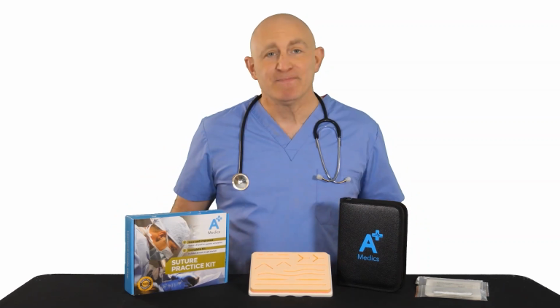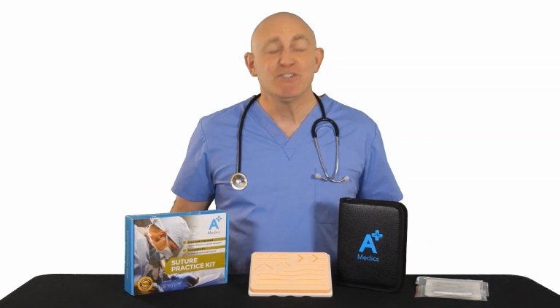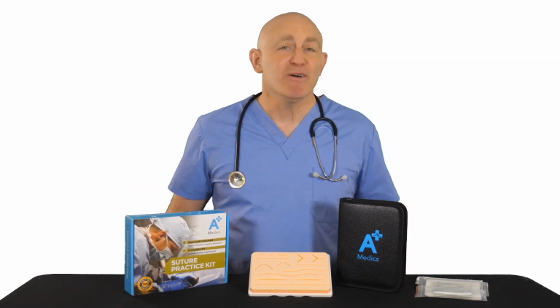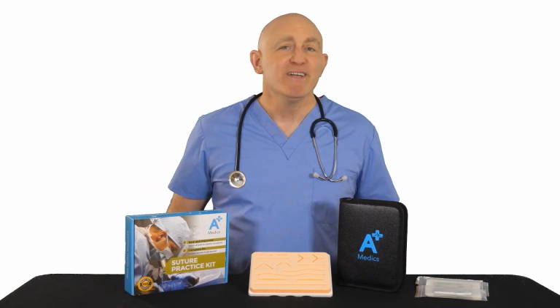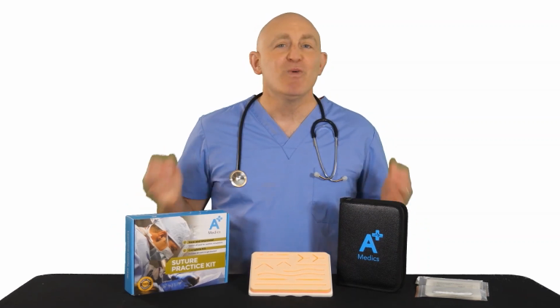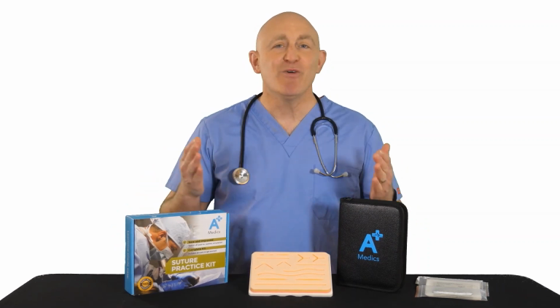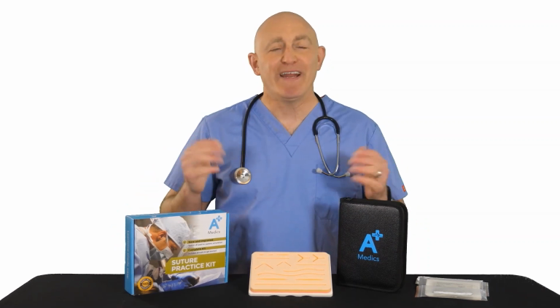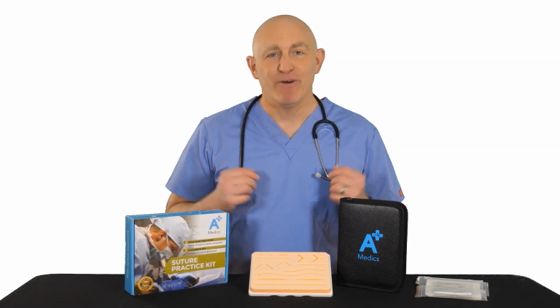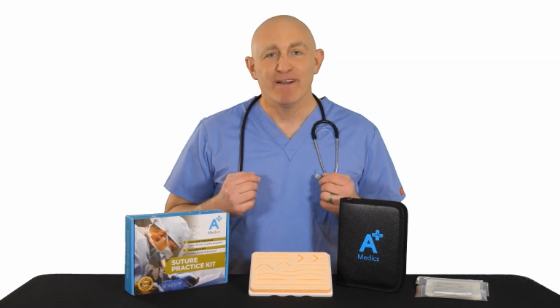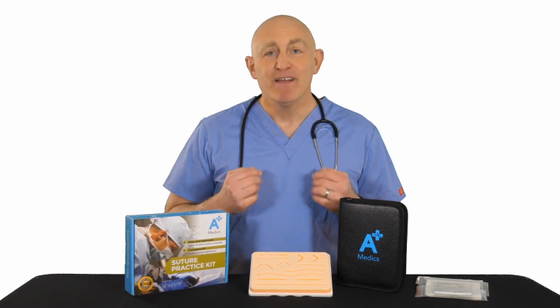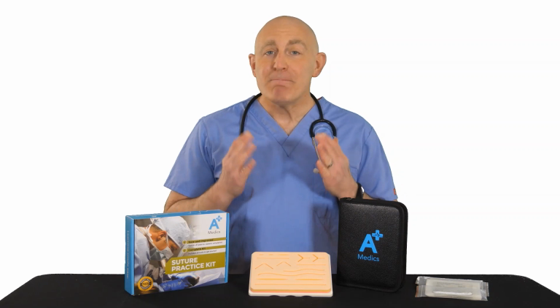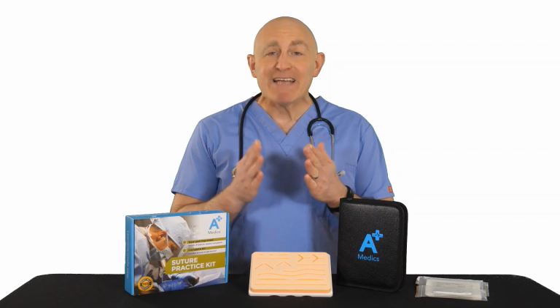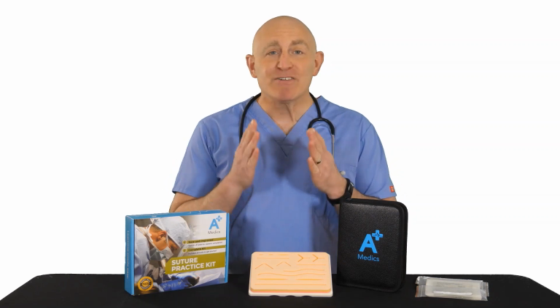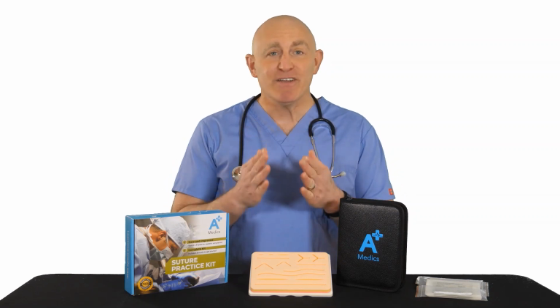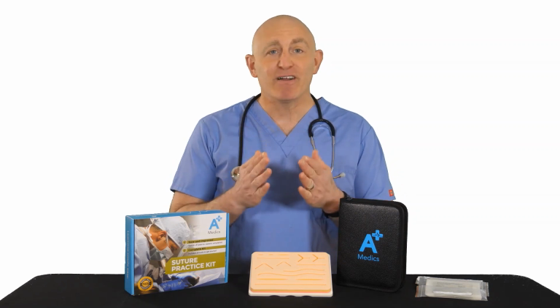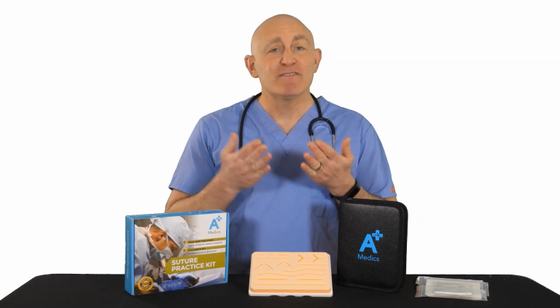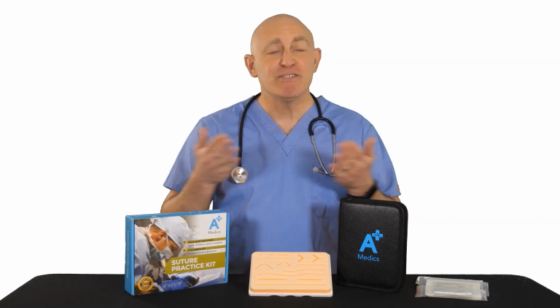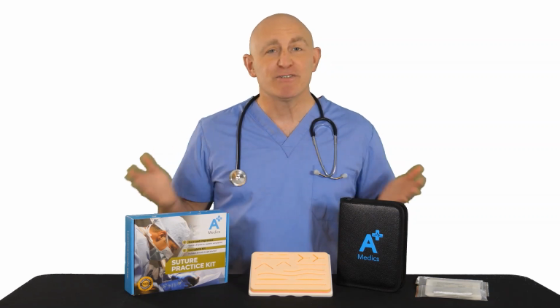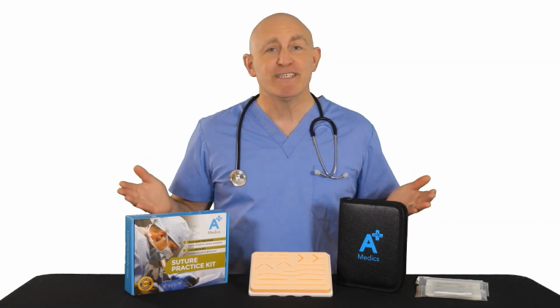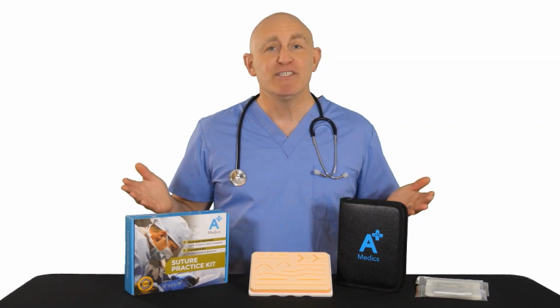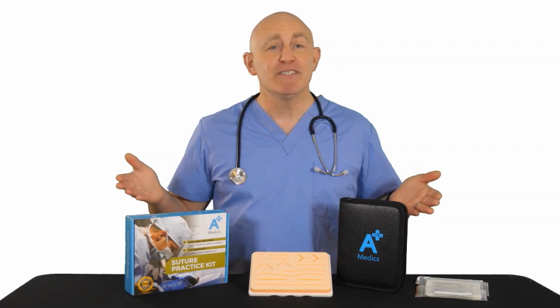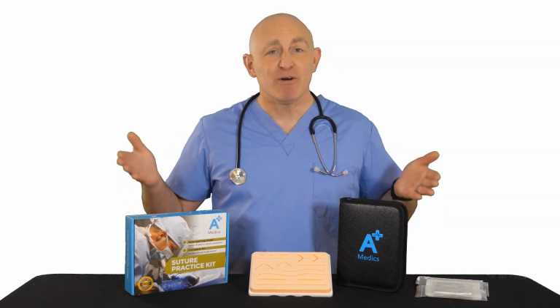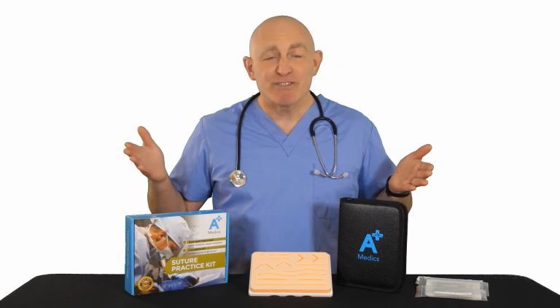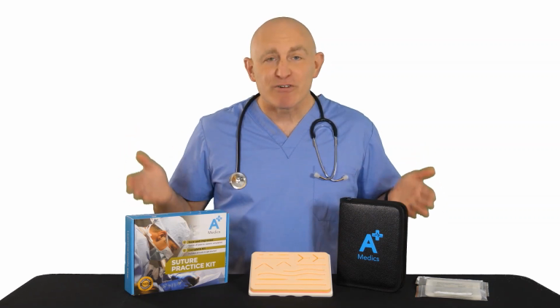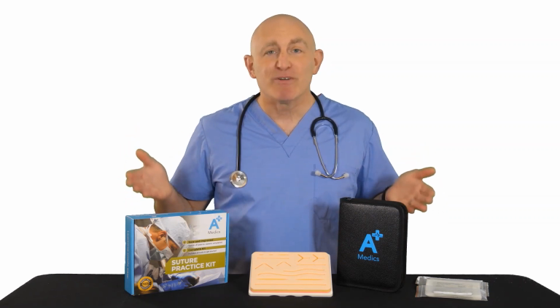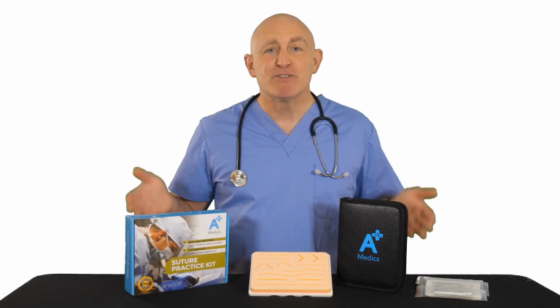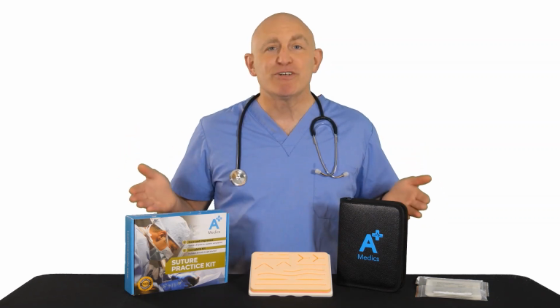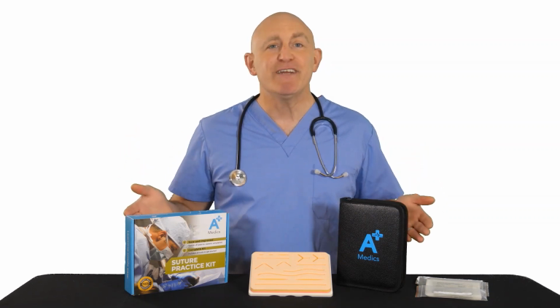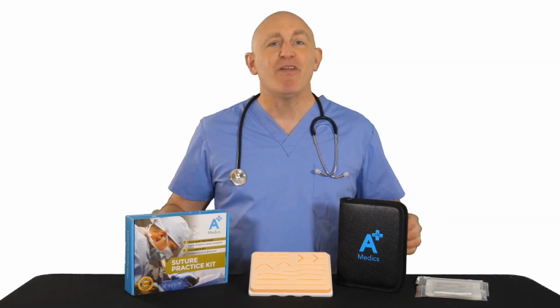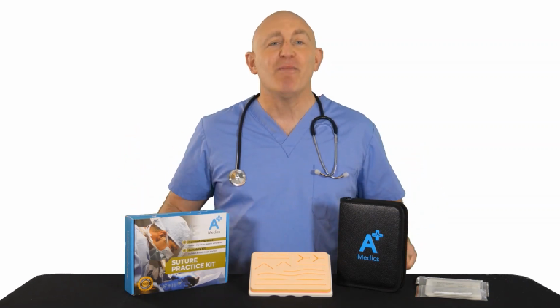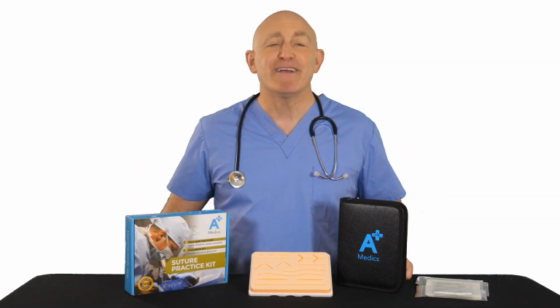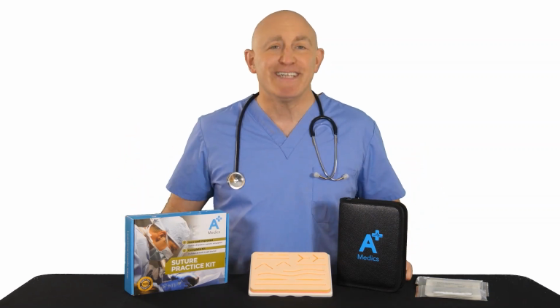So, what are you waiting for? Master the art of suturing using the most durable suture kit on the market today.